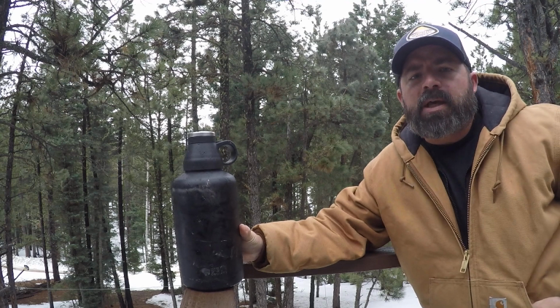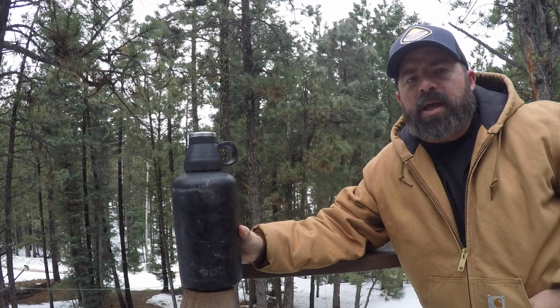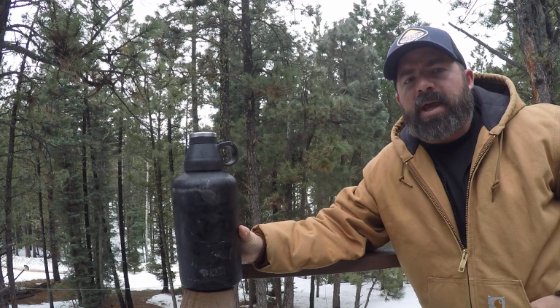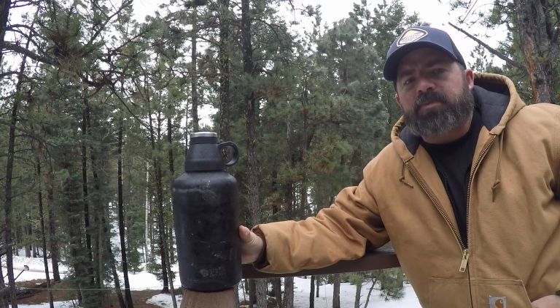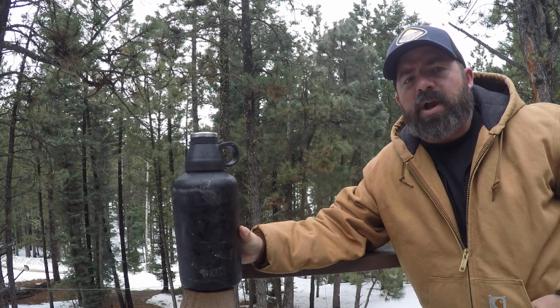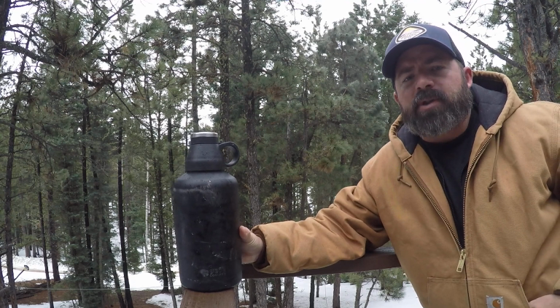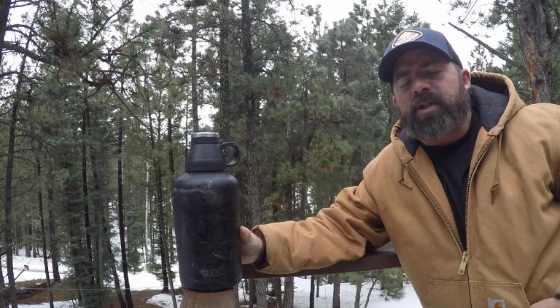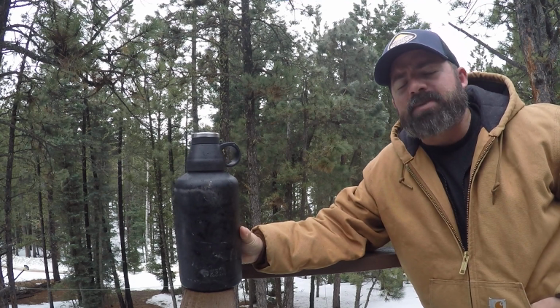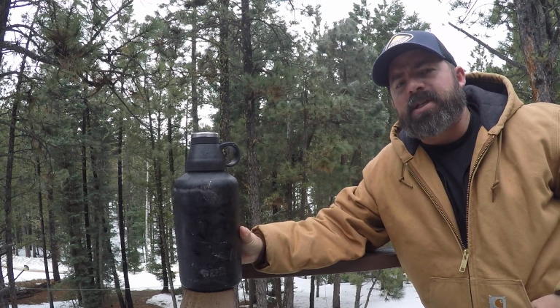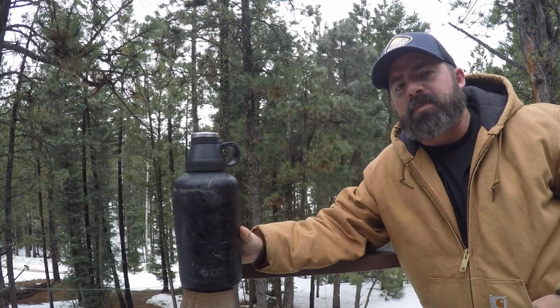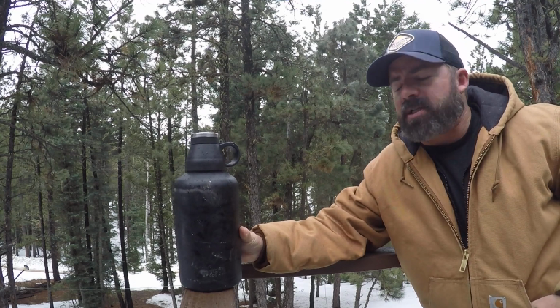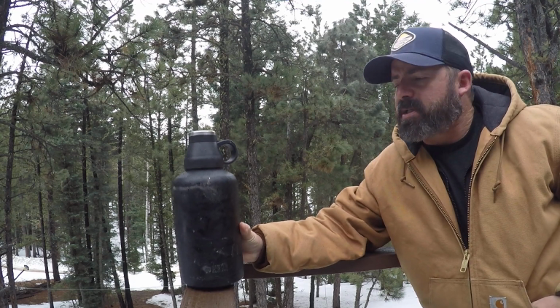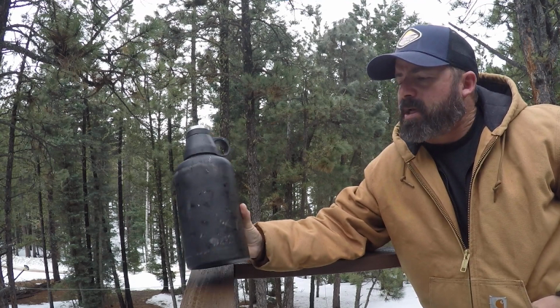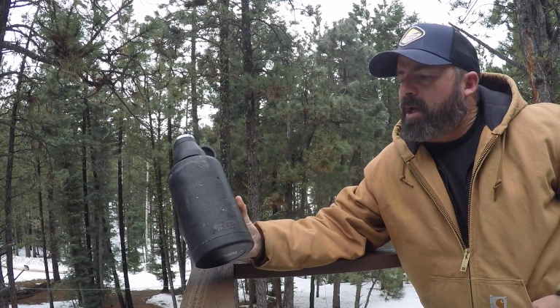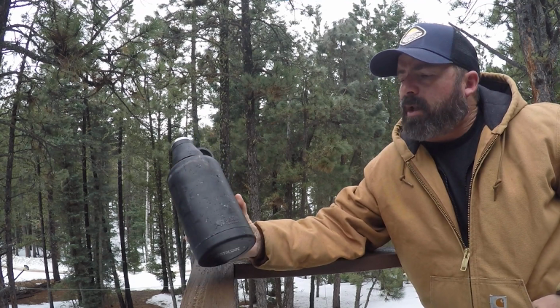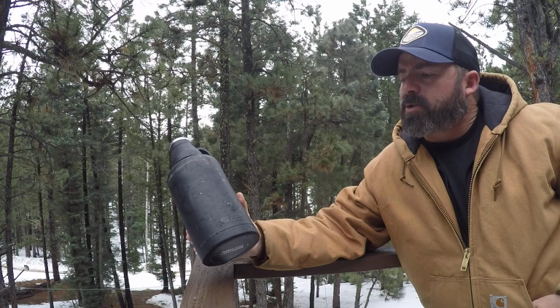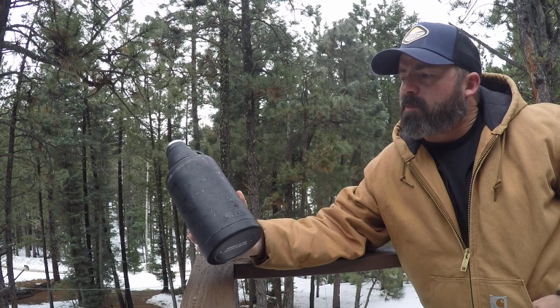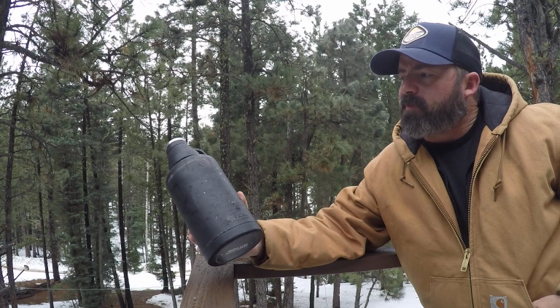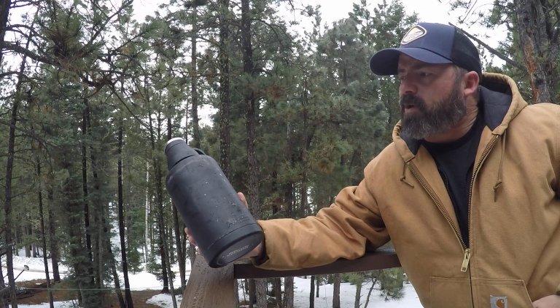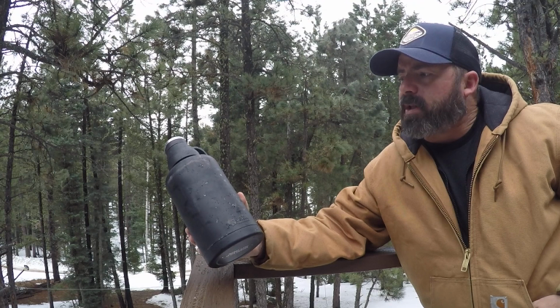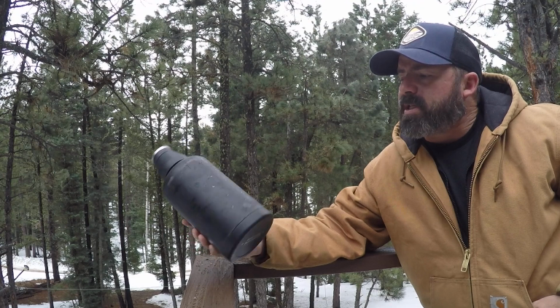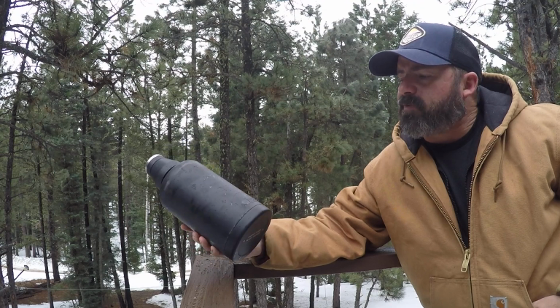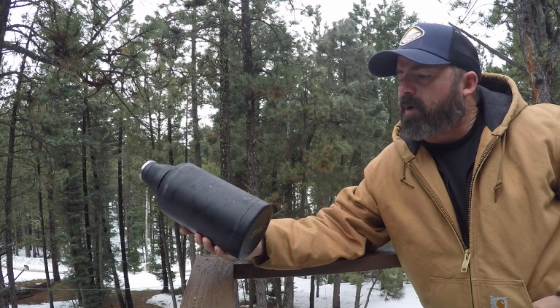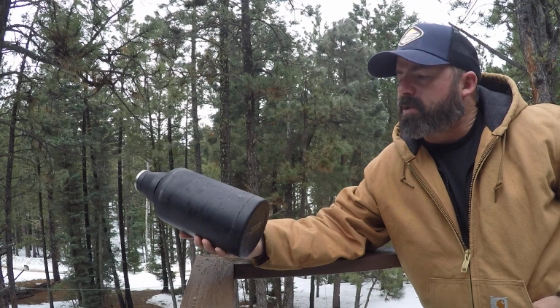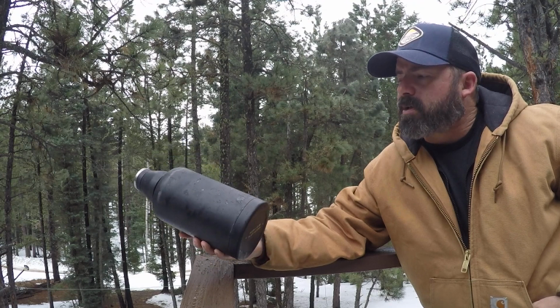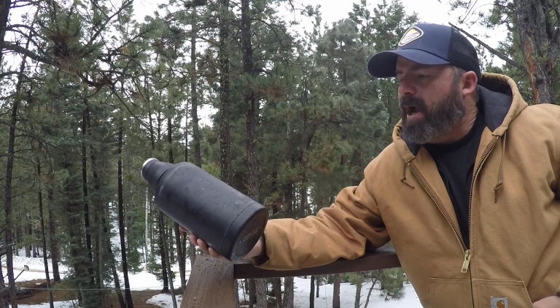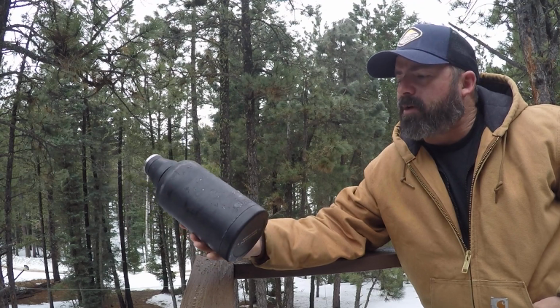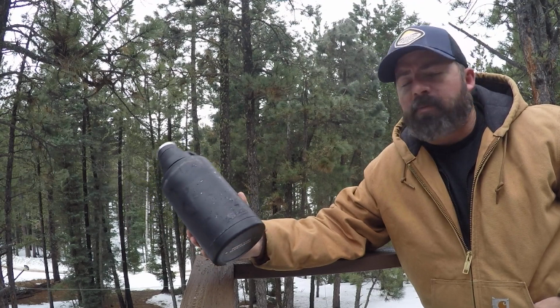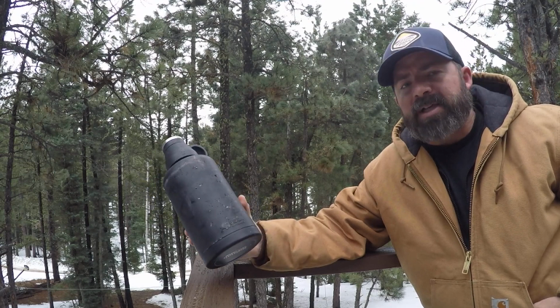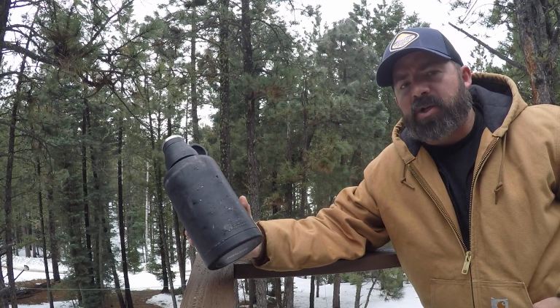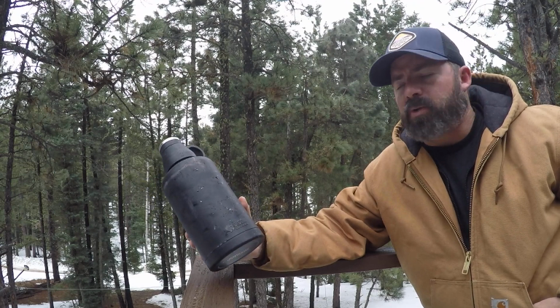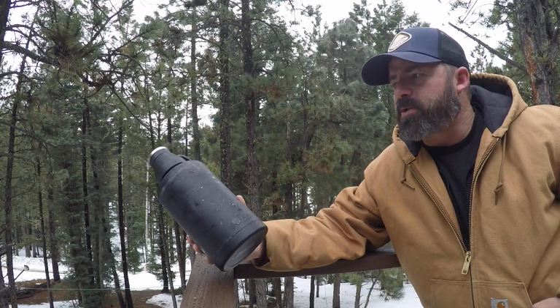Hey, it's Brett with Overland Expedition Specialist. Long-term review on the 64-ounce Growler from Bison Coolers.